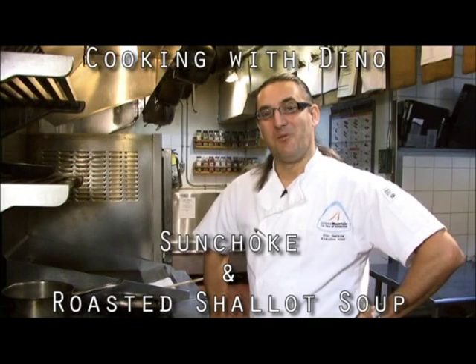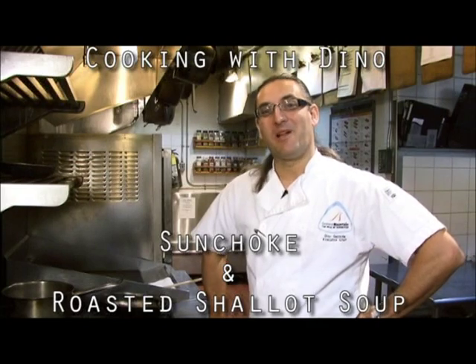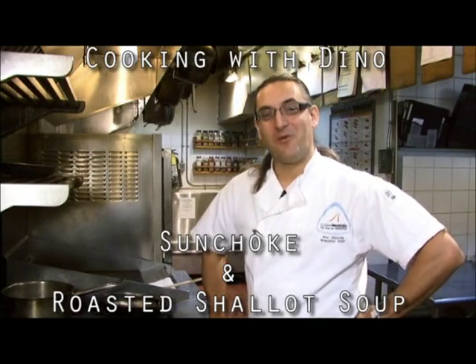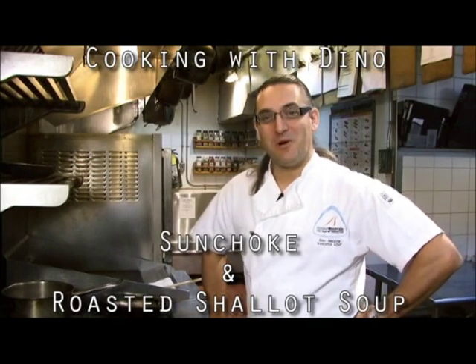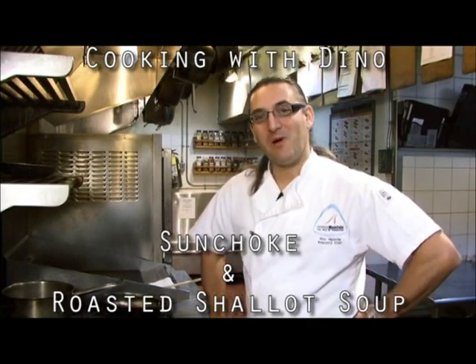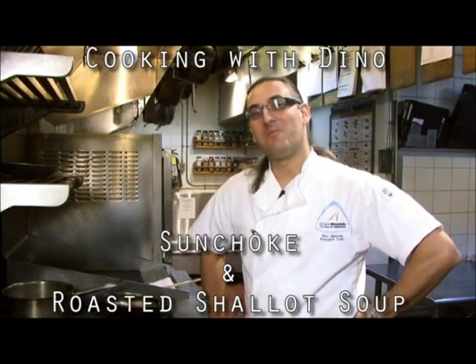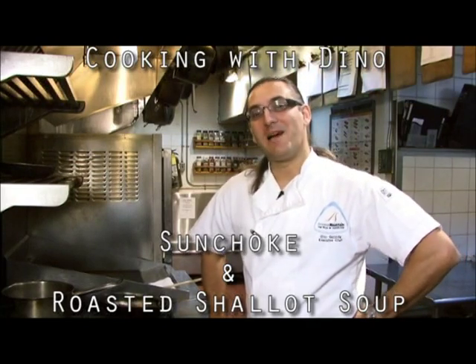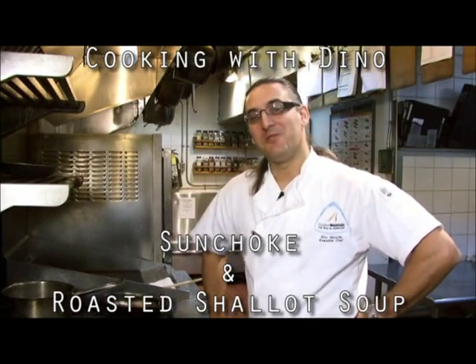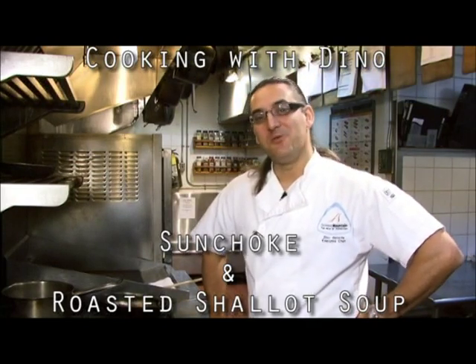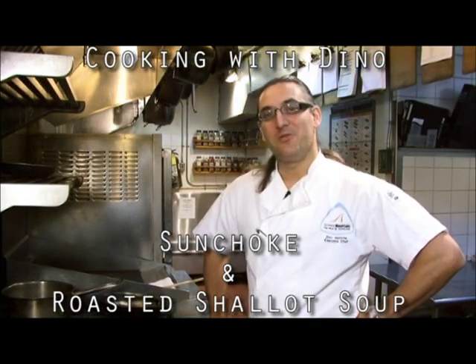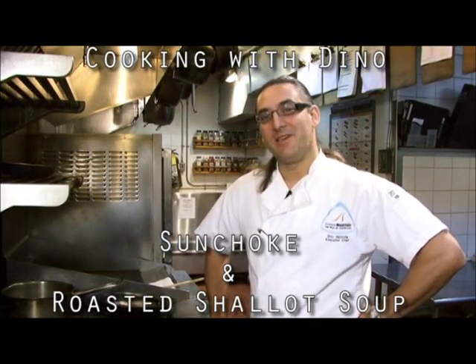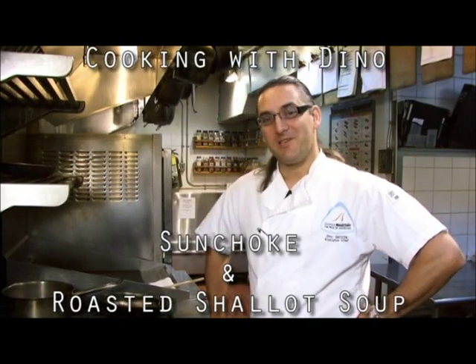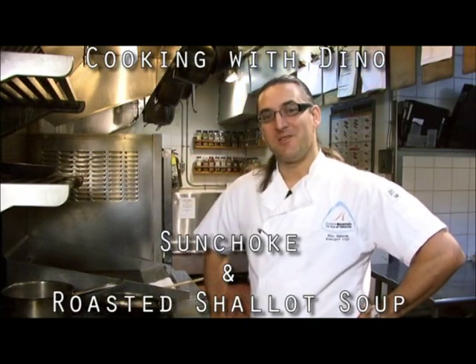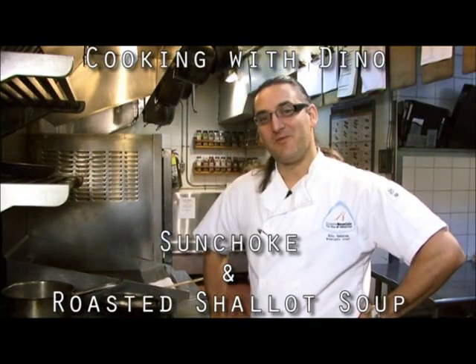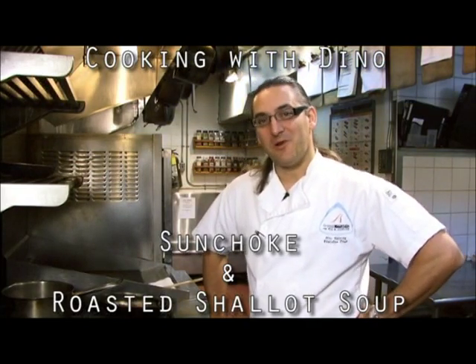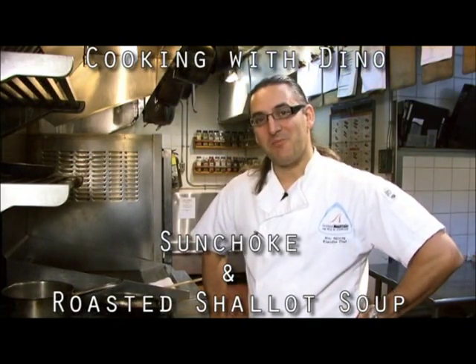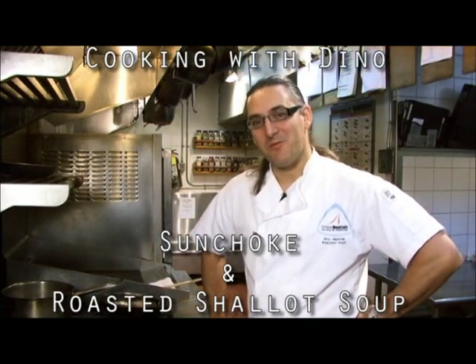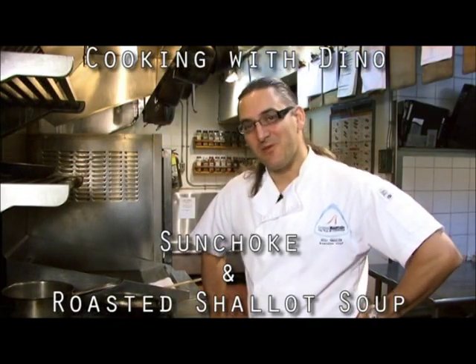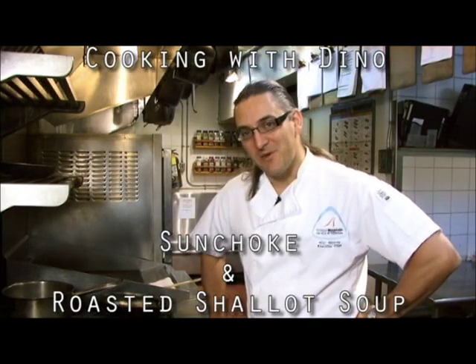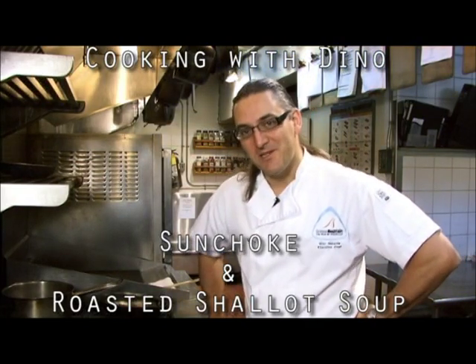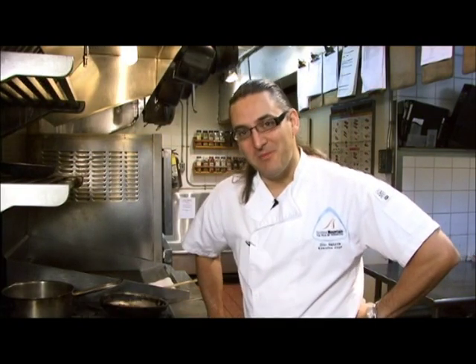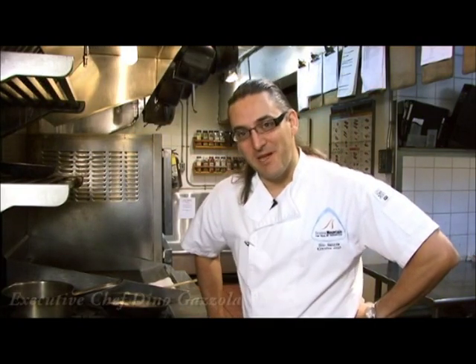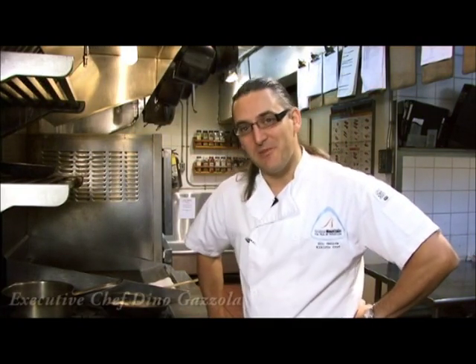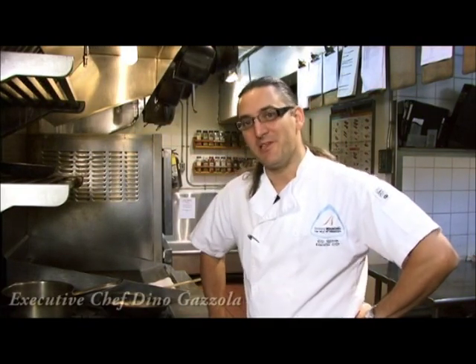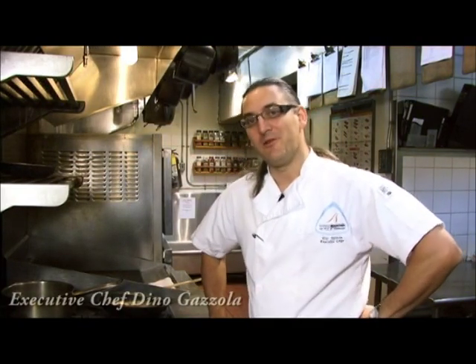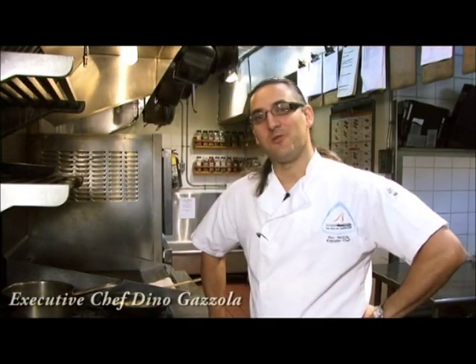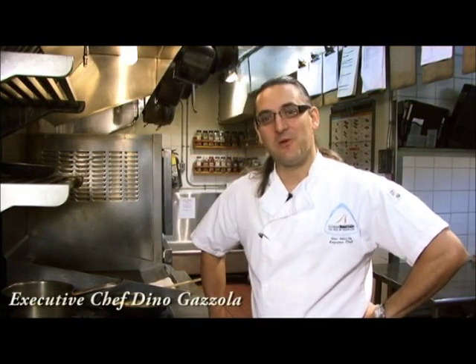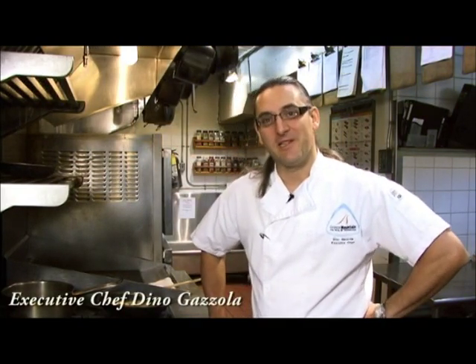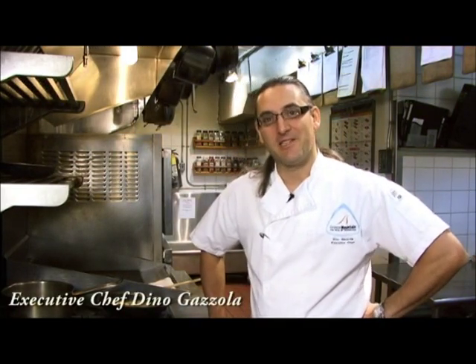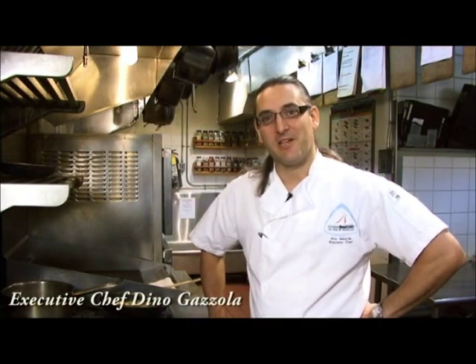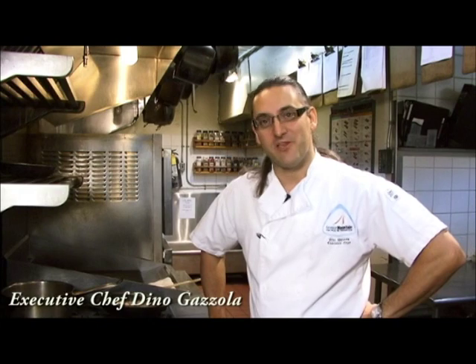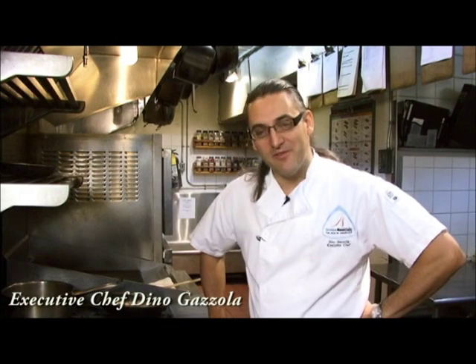Morning everyone, welcome back to the kitchens of Grouse Mountain Resorts. My name is Dino Gazzola, the executive chef.